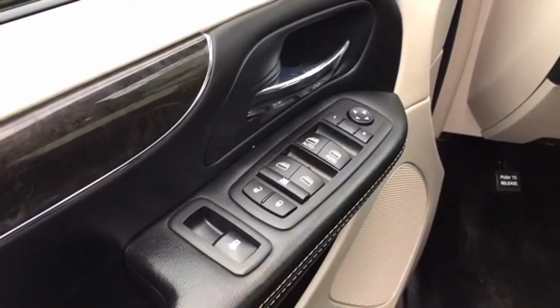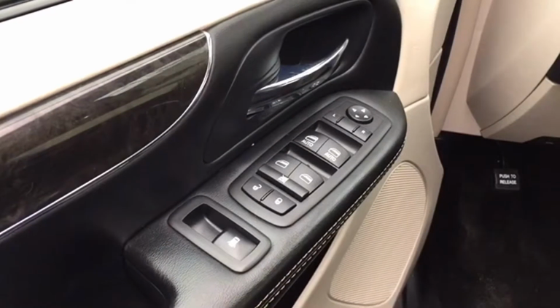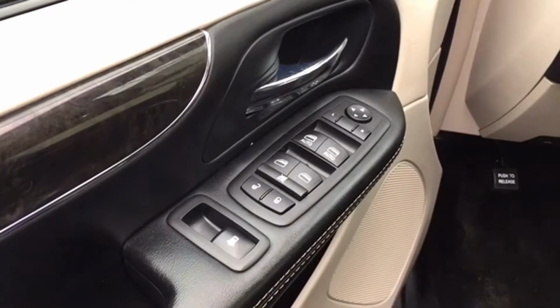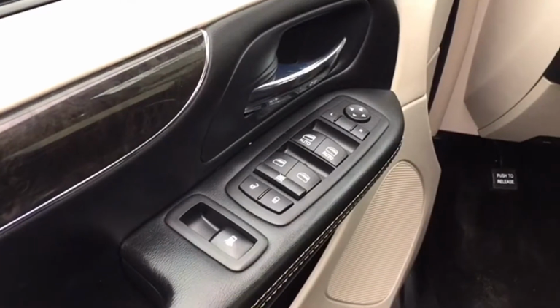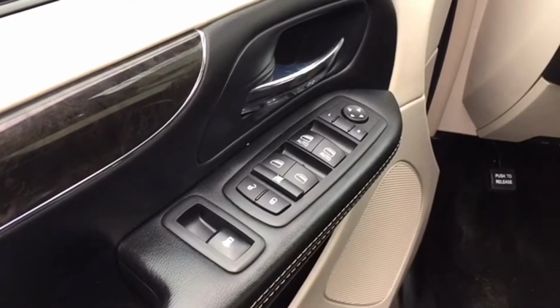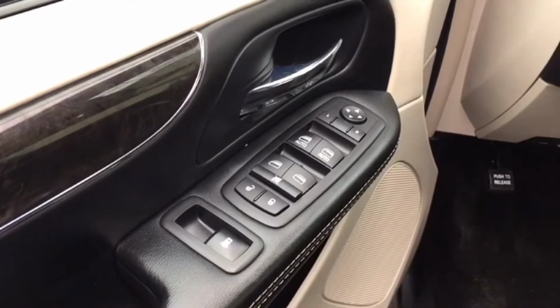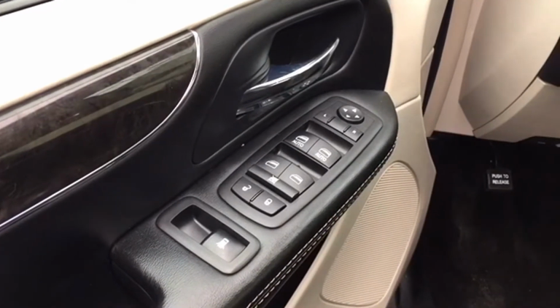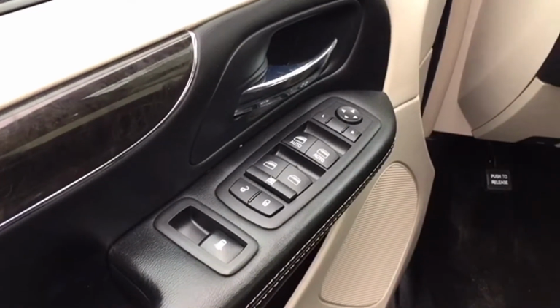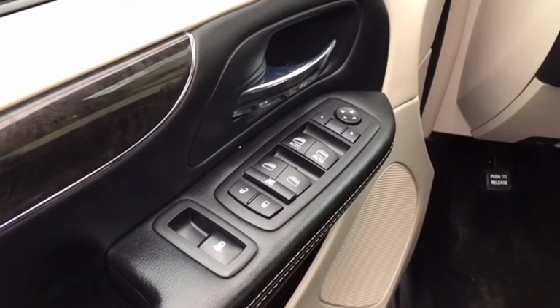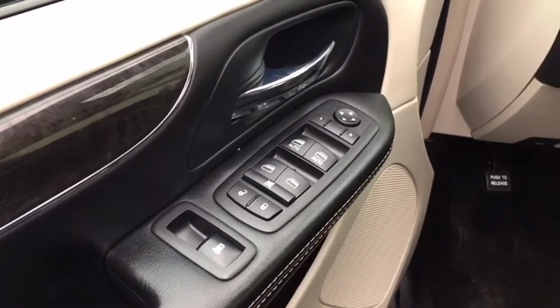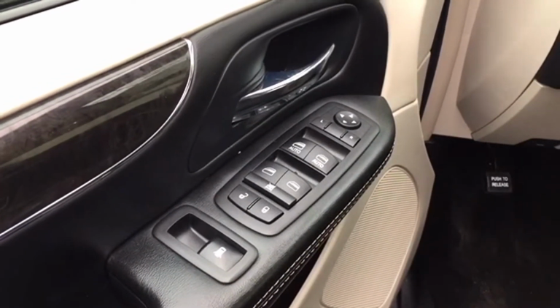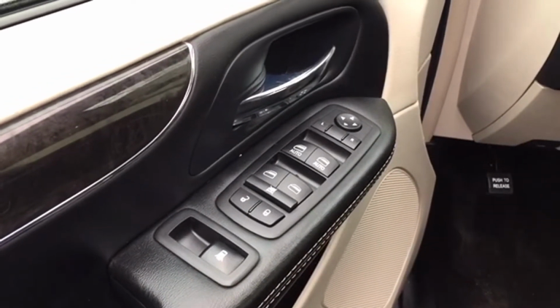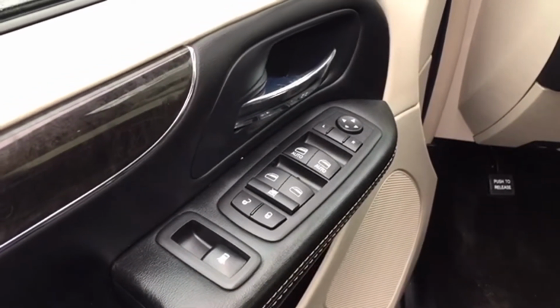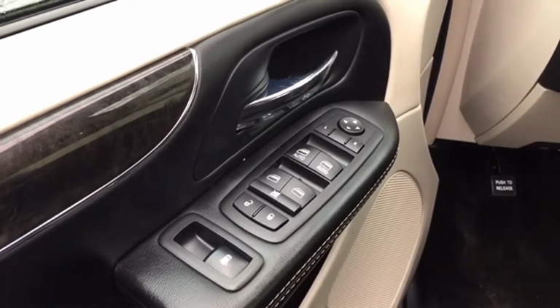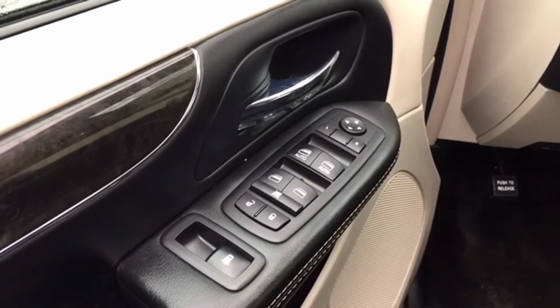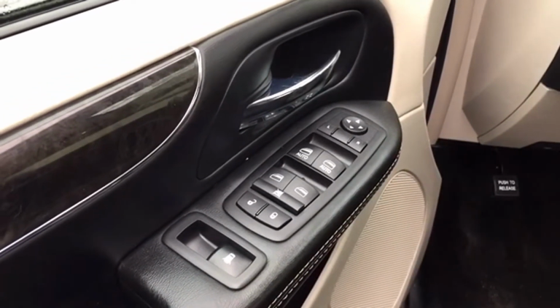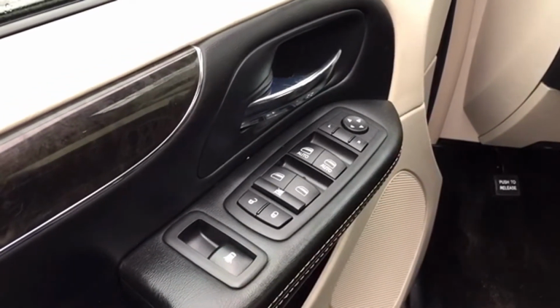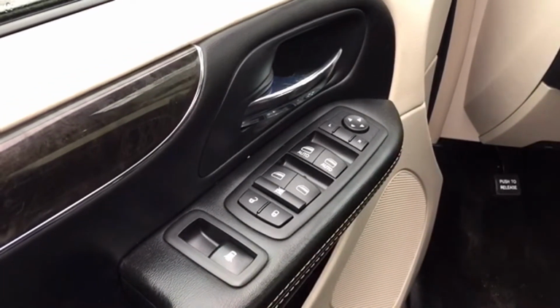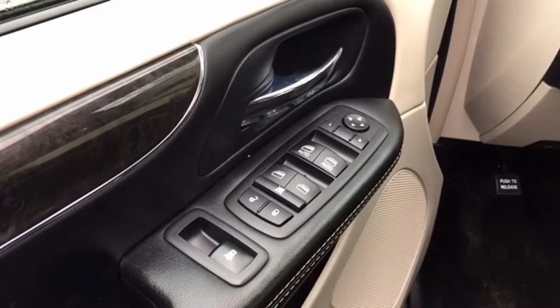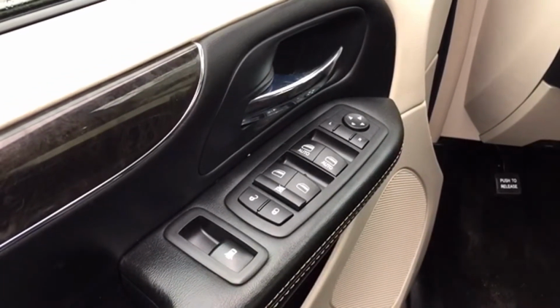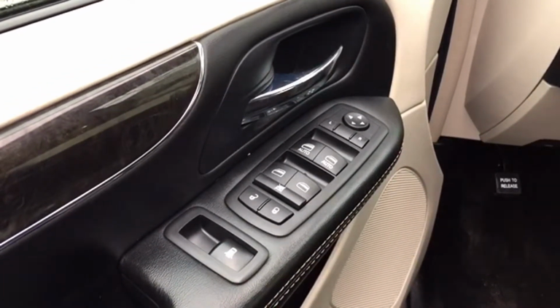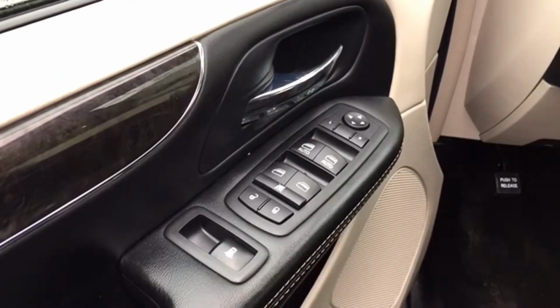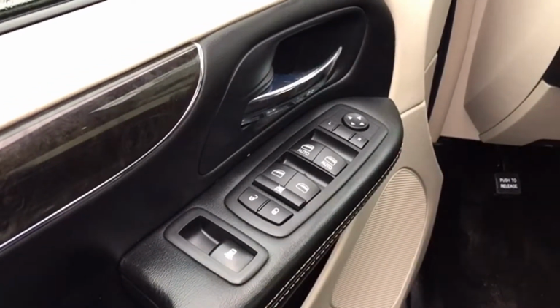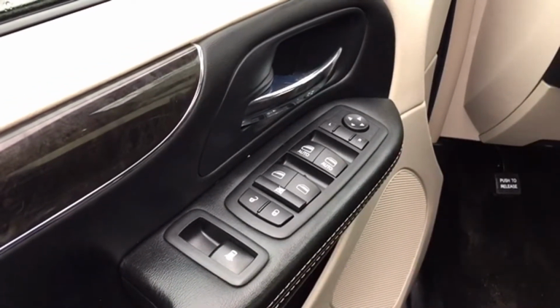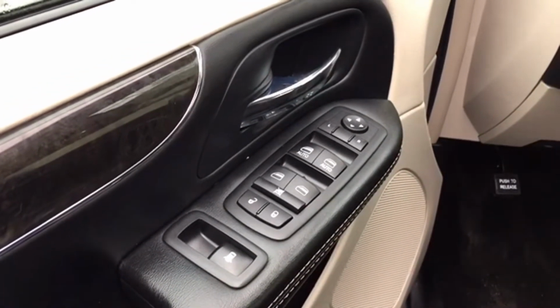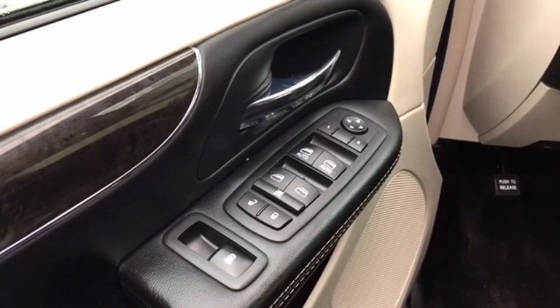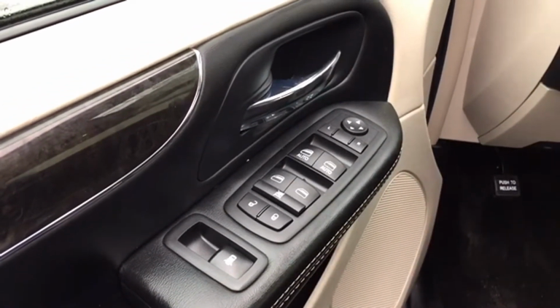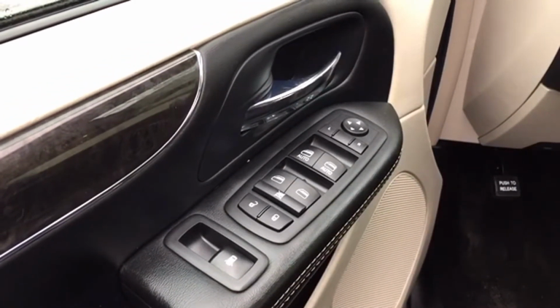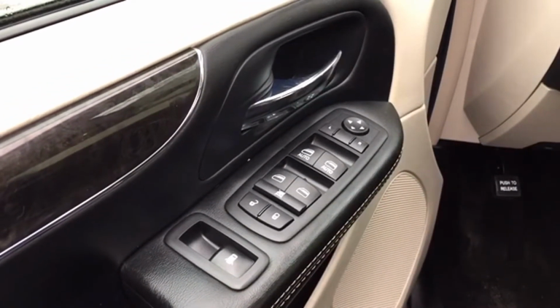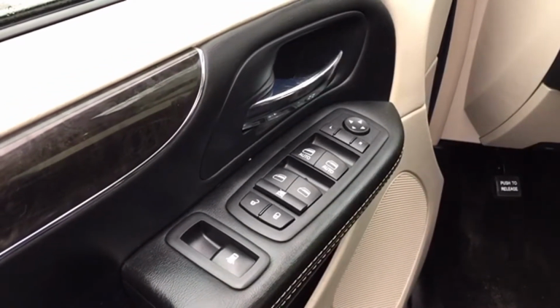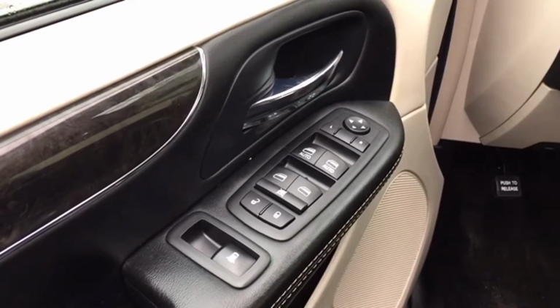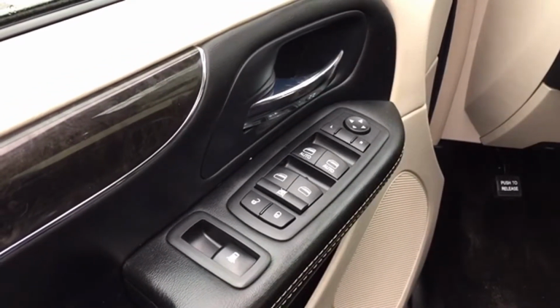Your driver door houses your powered mirror, window, and lock controls, as well as those powered quarter-vent windows for the back passengers.